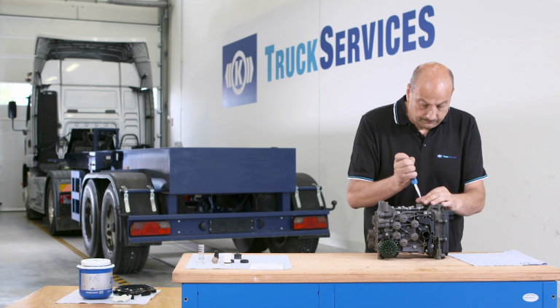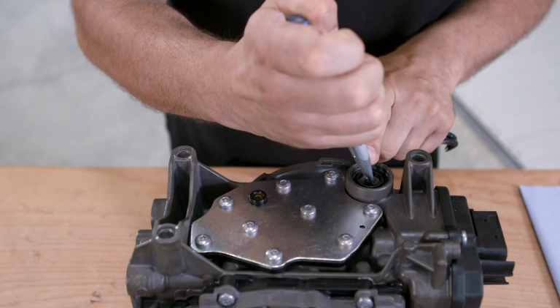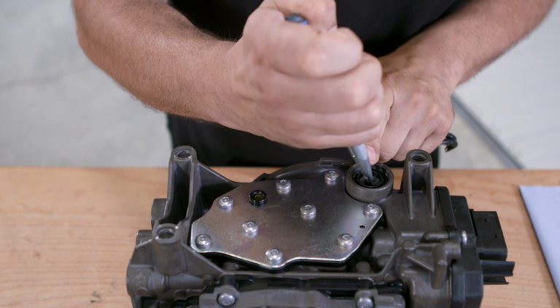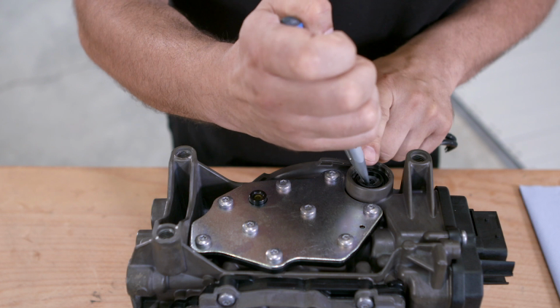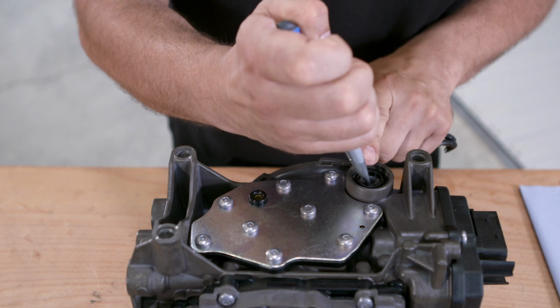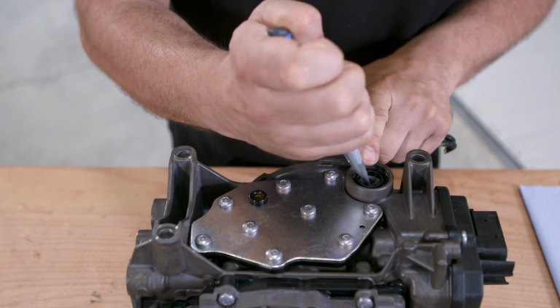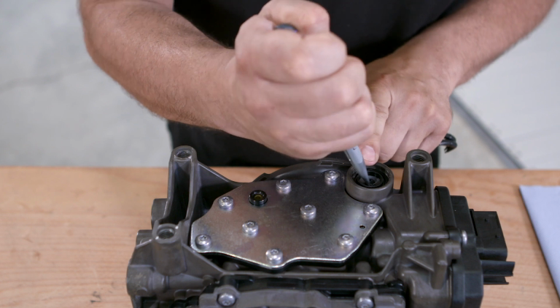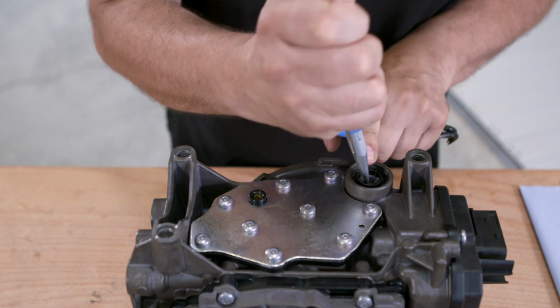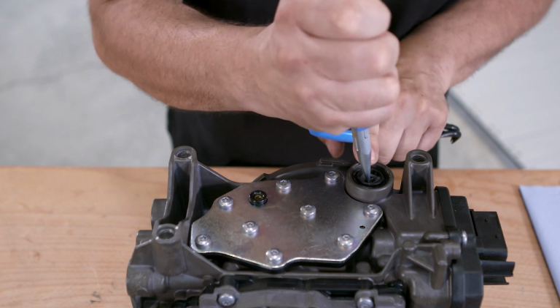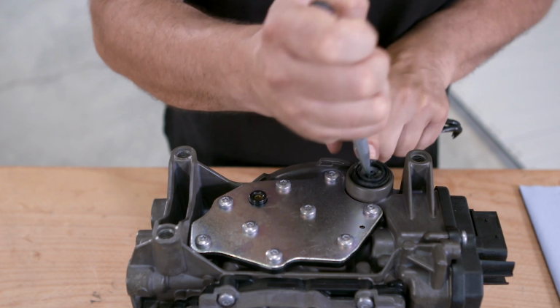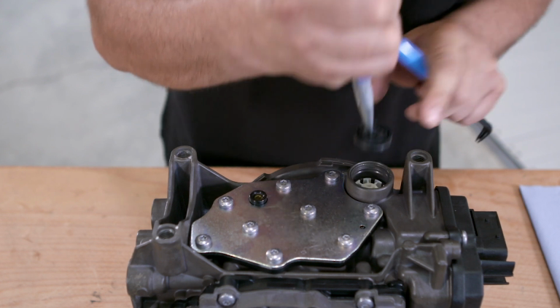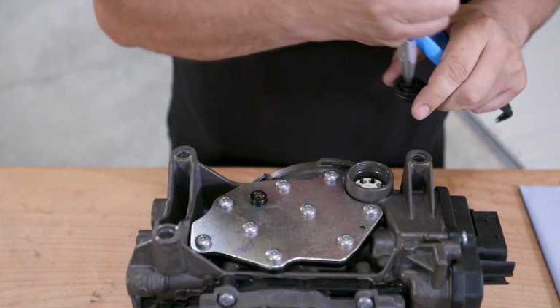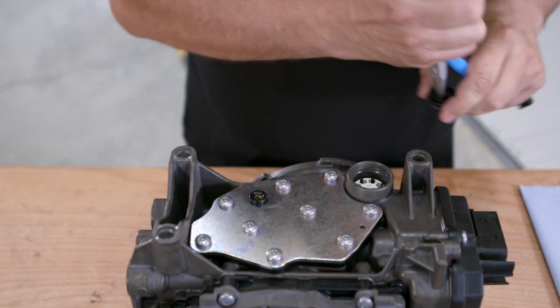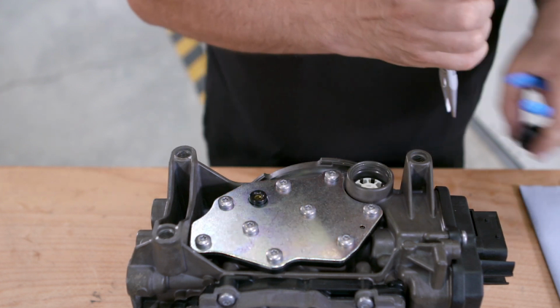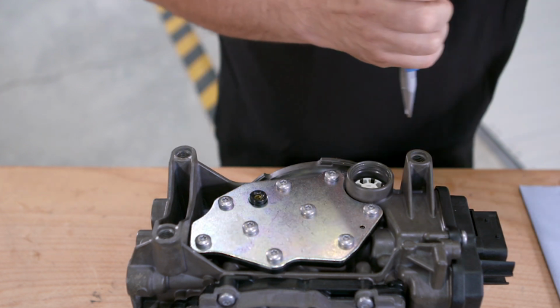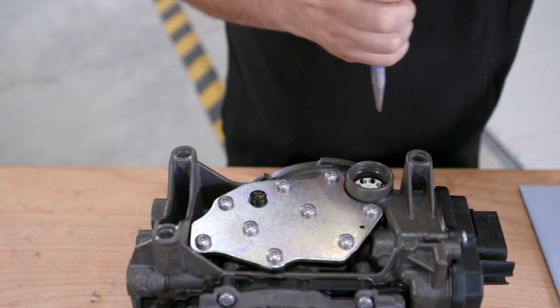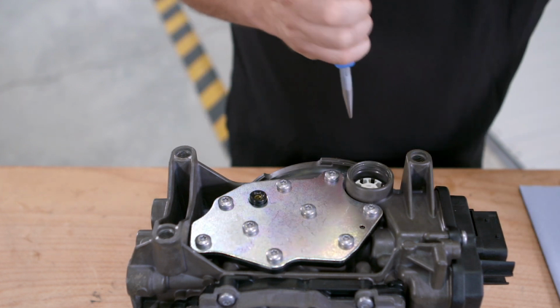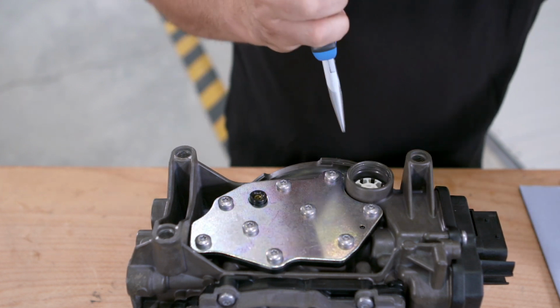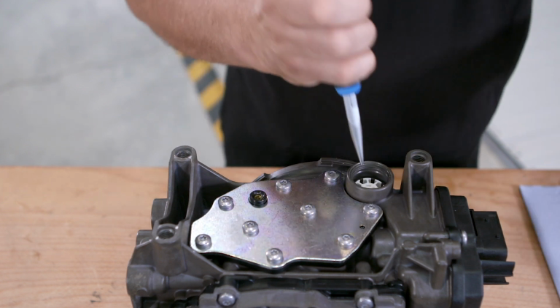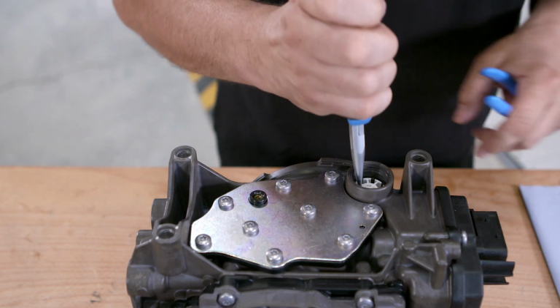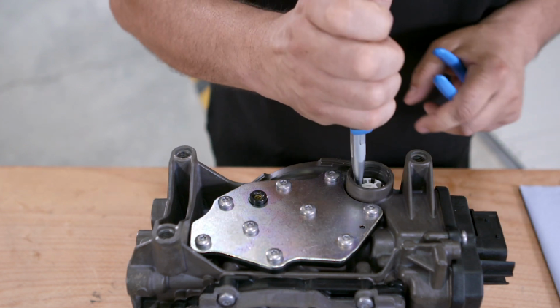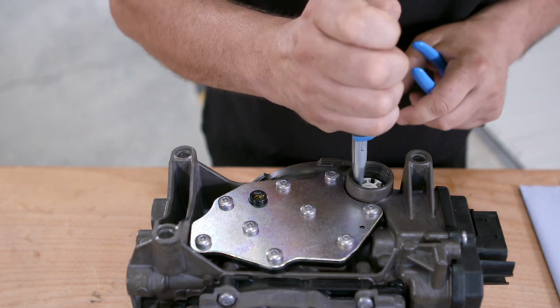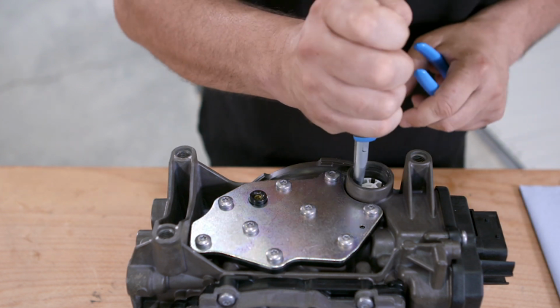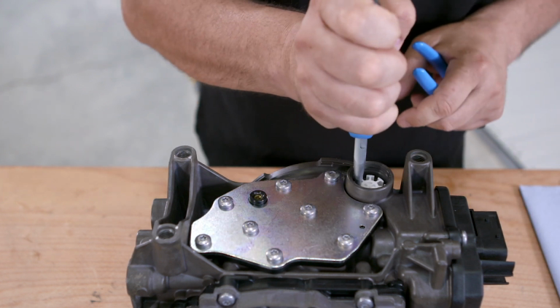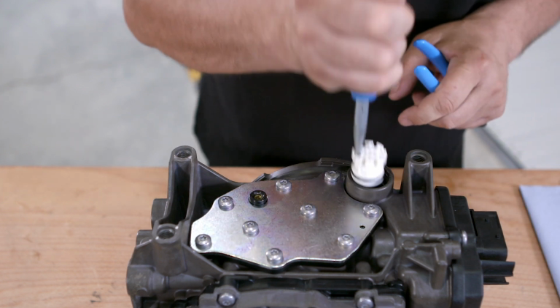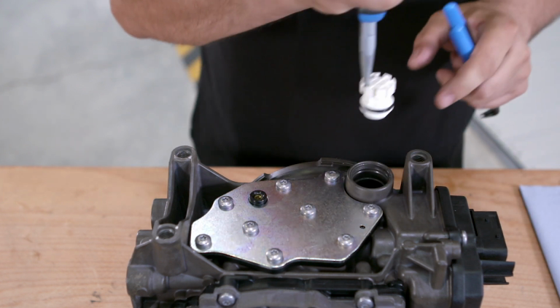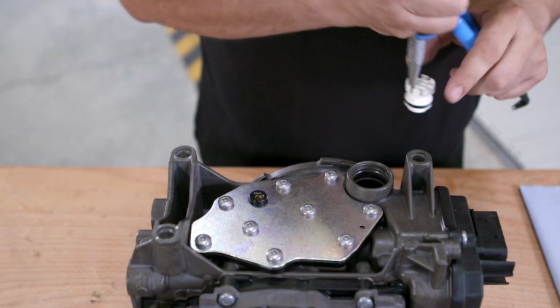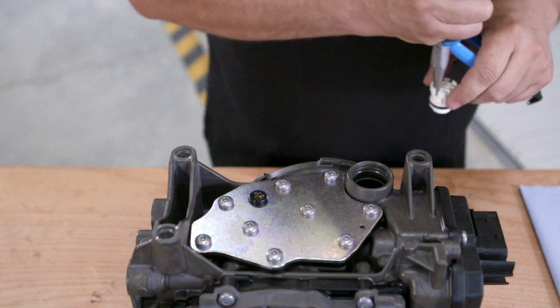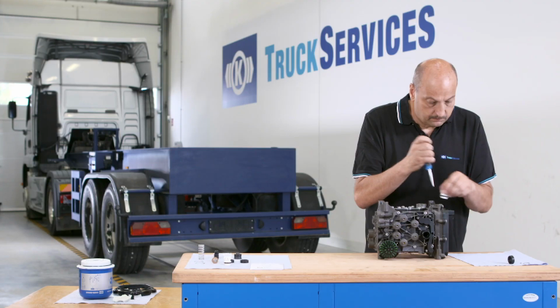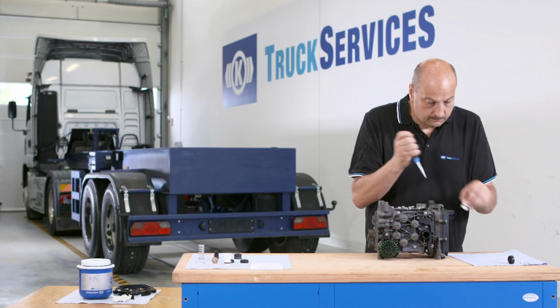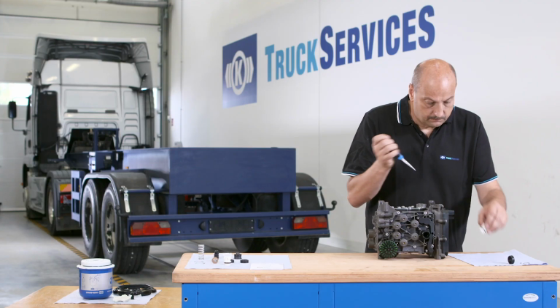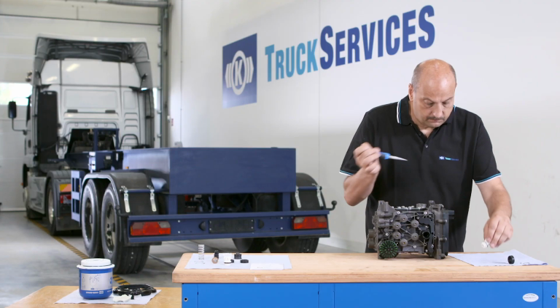Remove the plastic cover. Then remove the plastic insert and pressure spring using flat nose pliers.